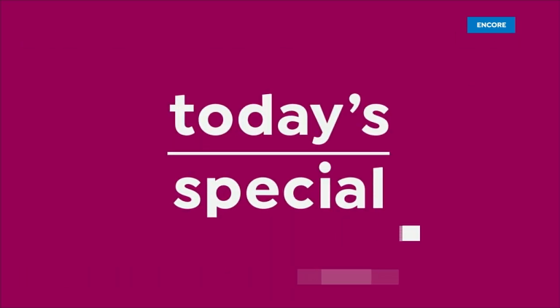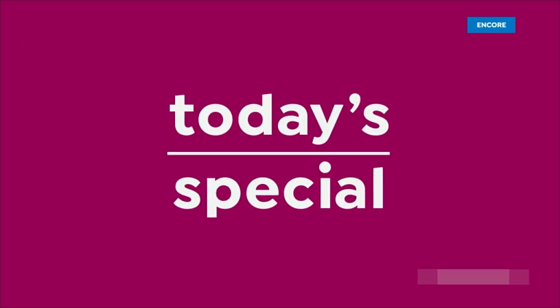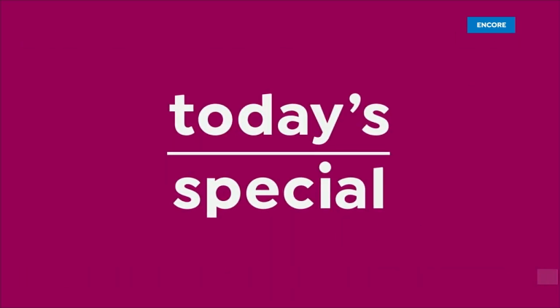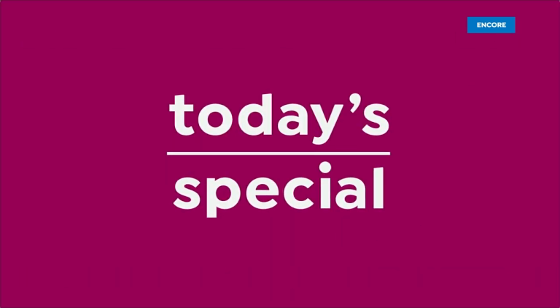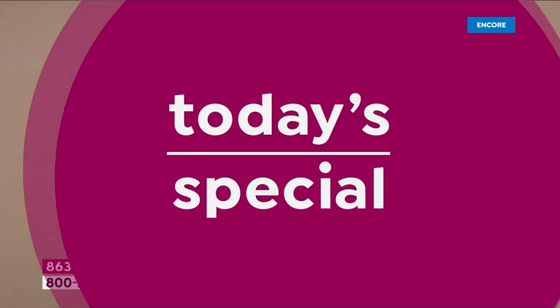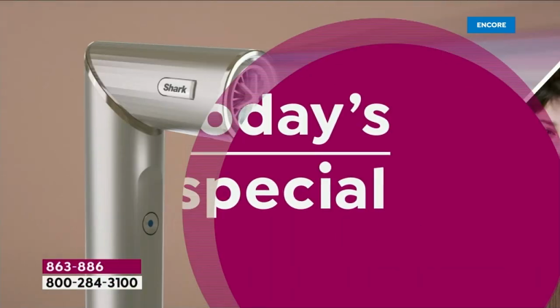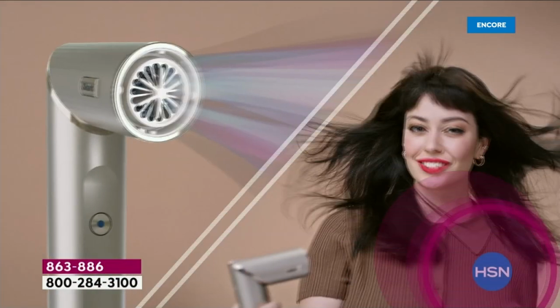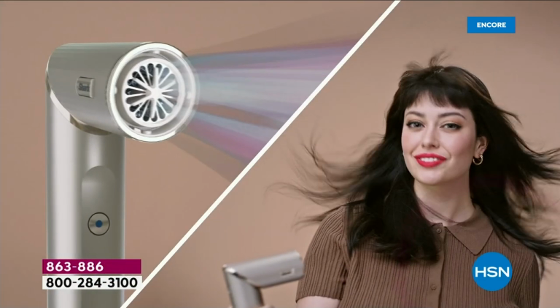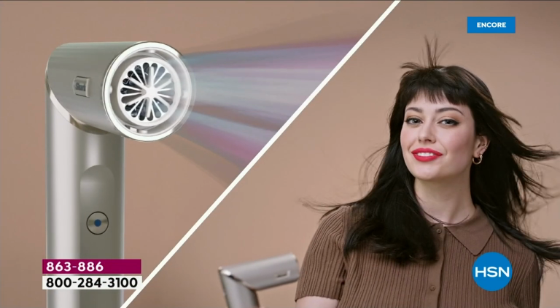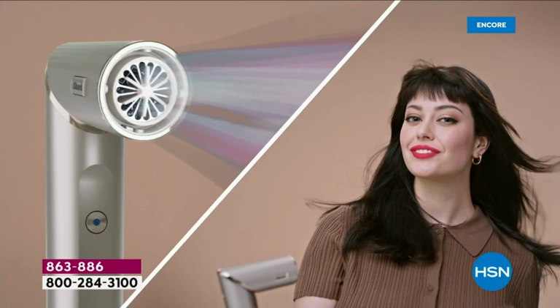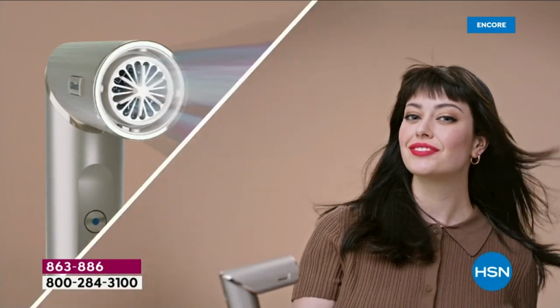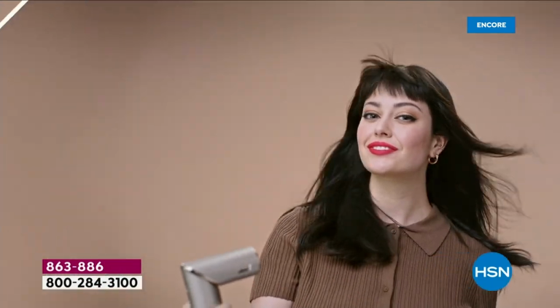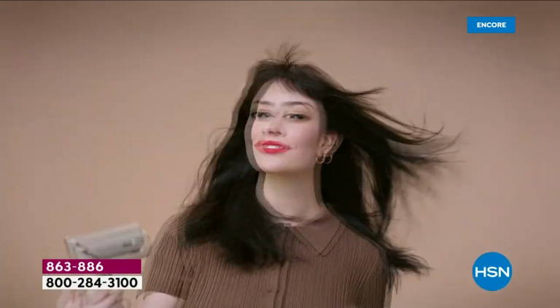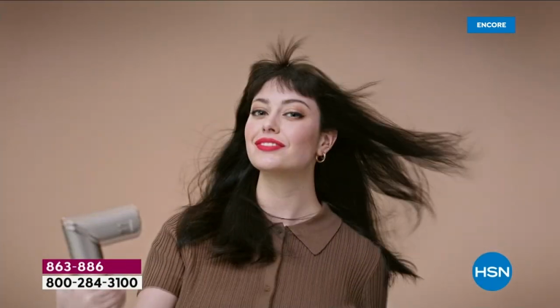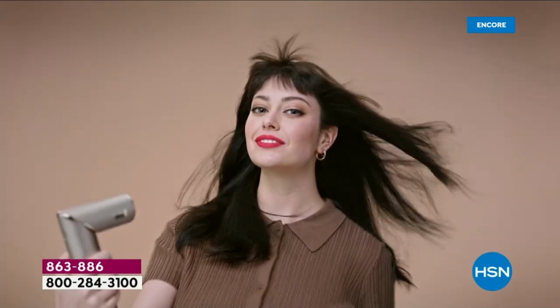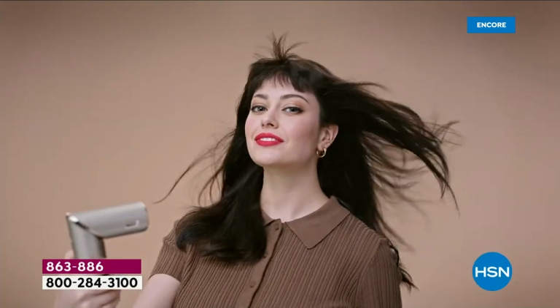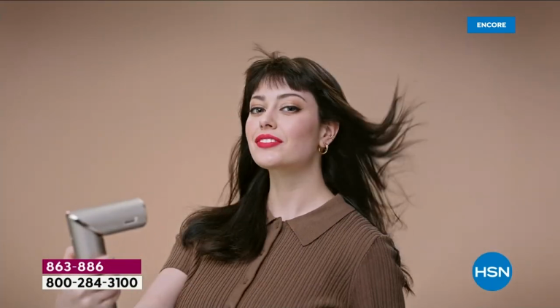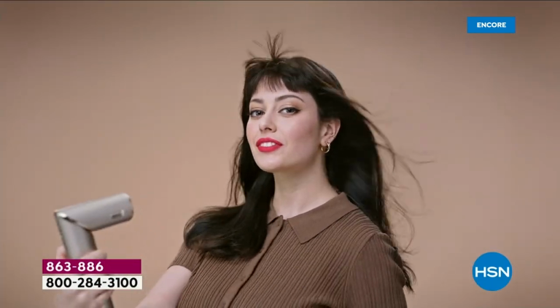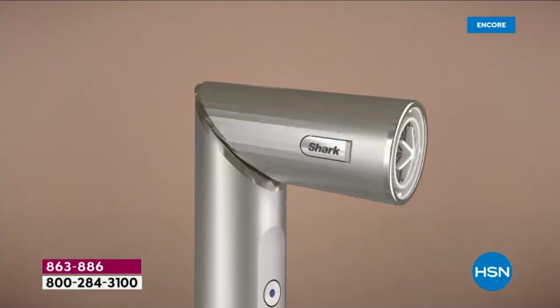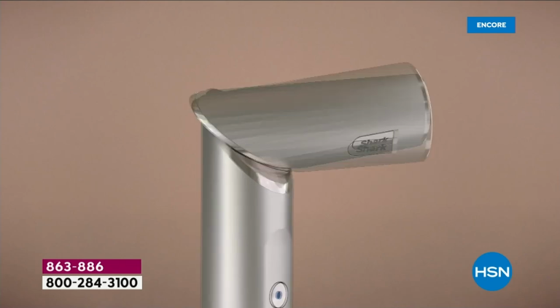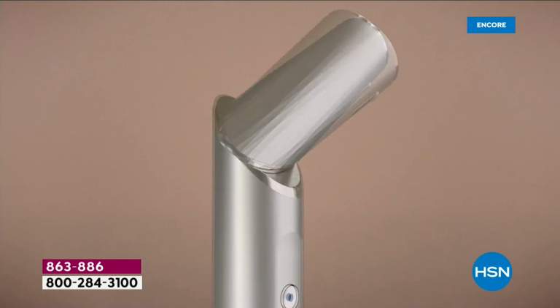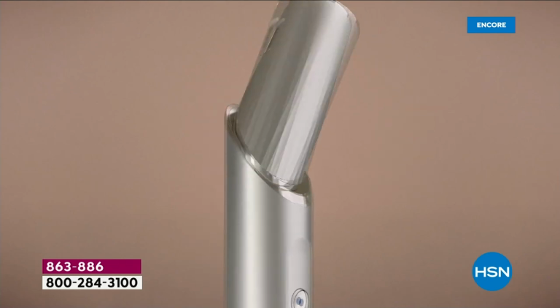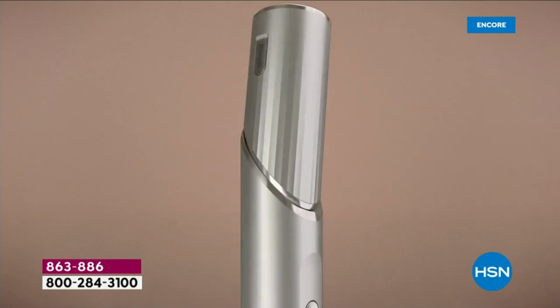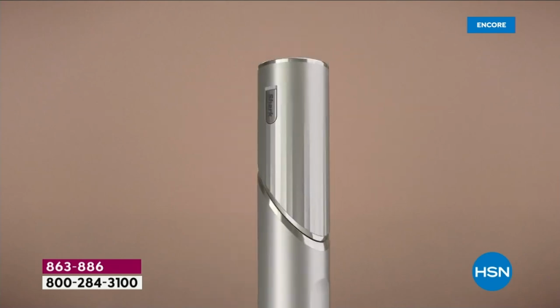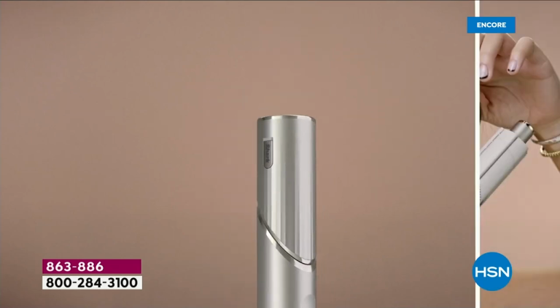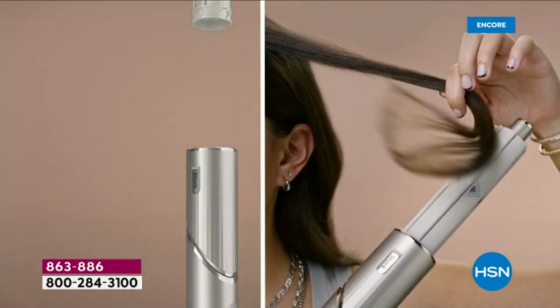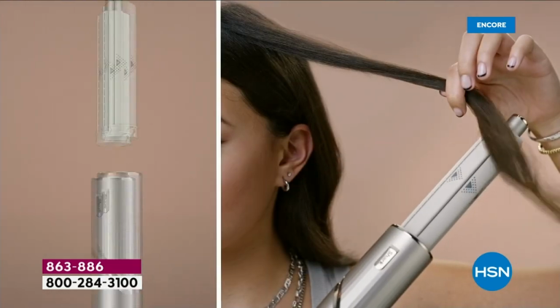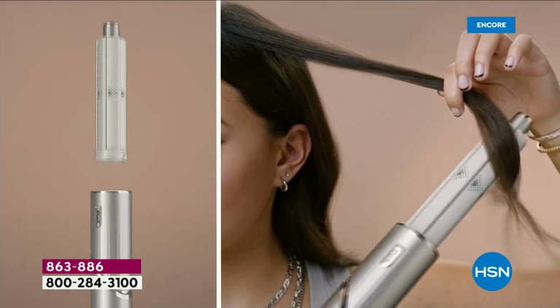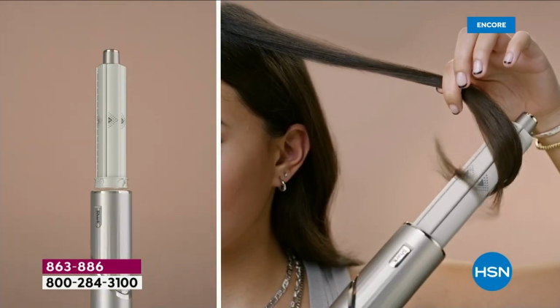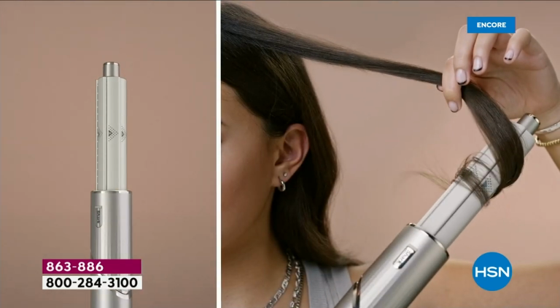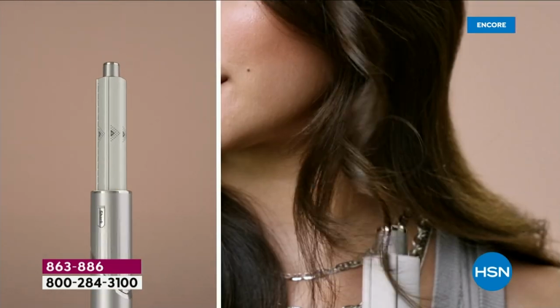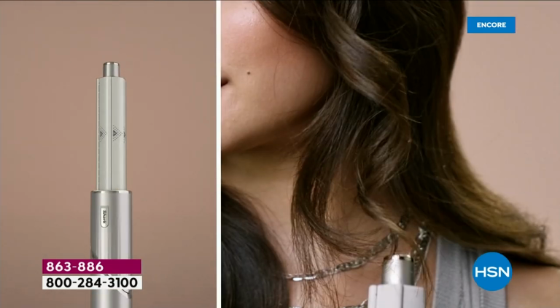Shark FlexStyle, our first powerful hair dryer and multi-styling tool.